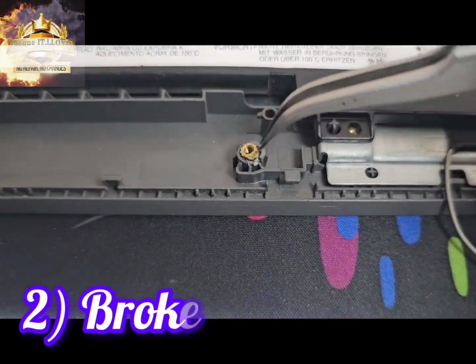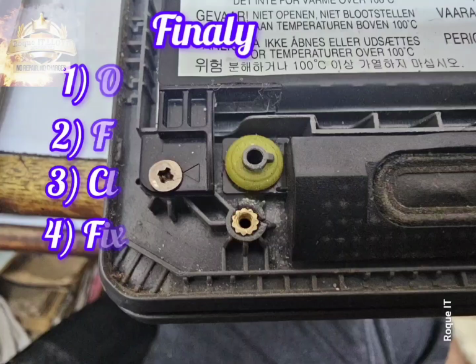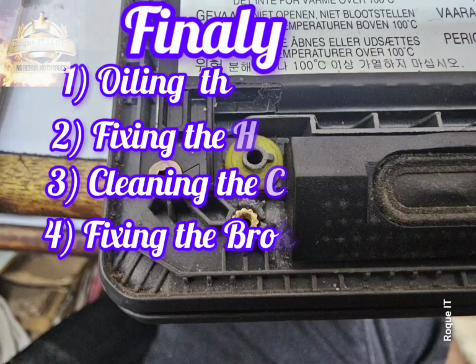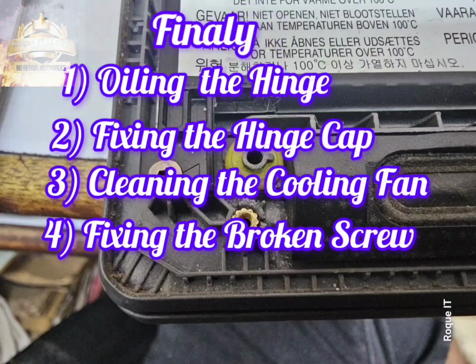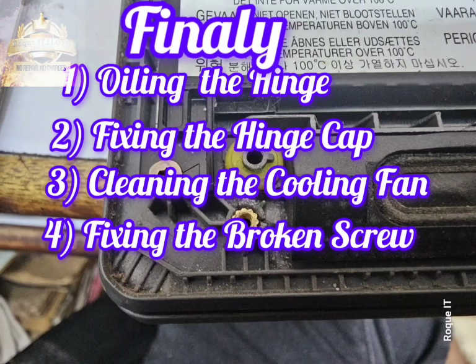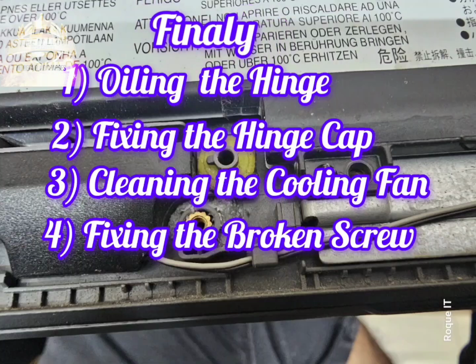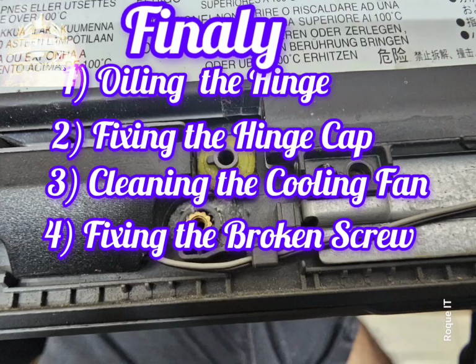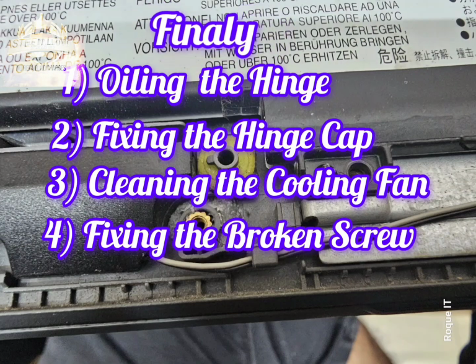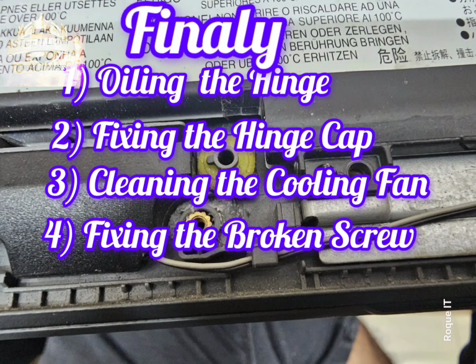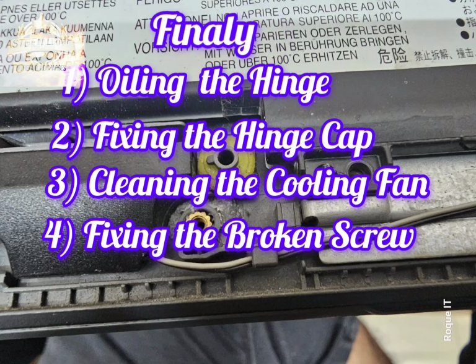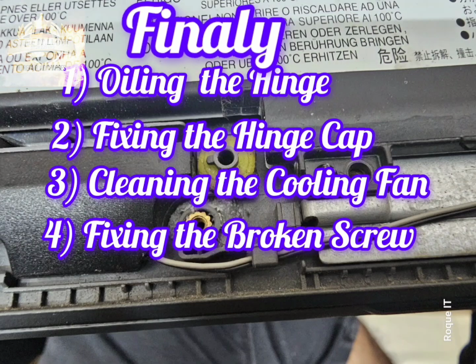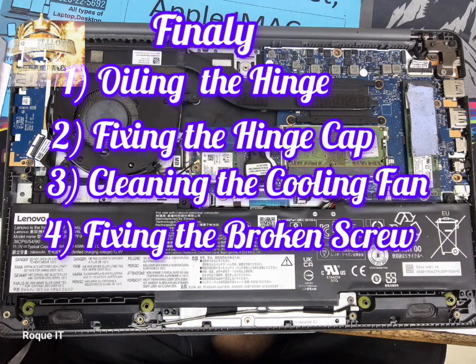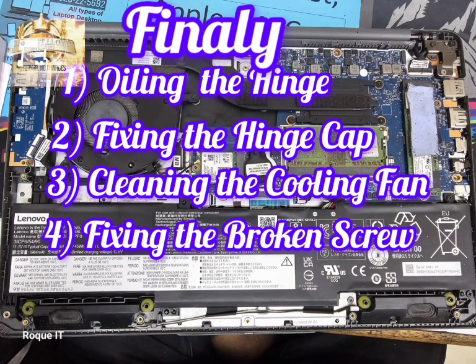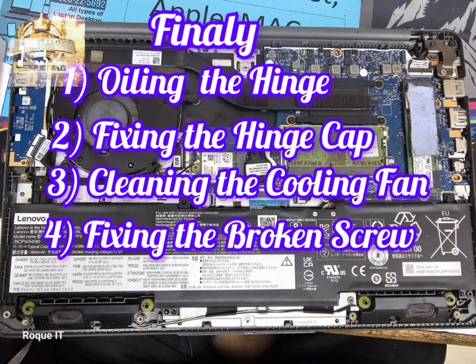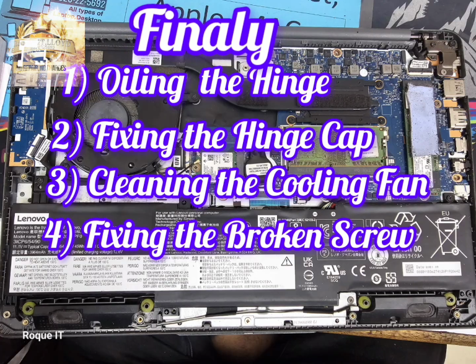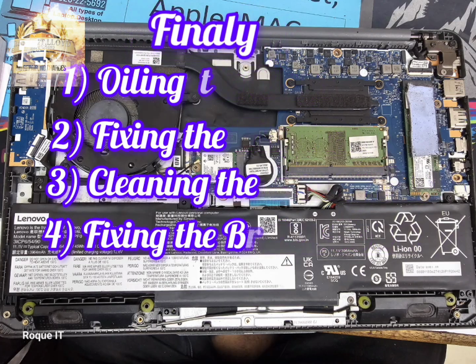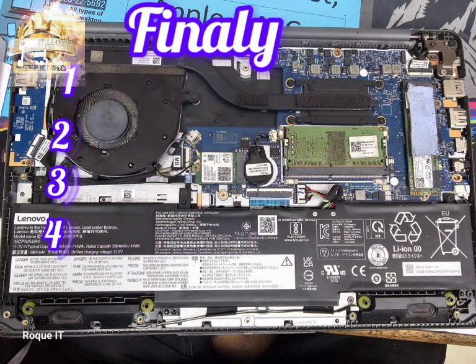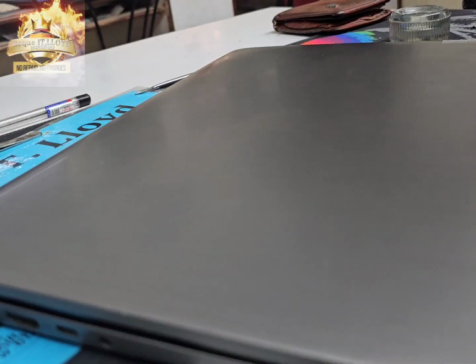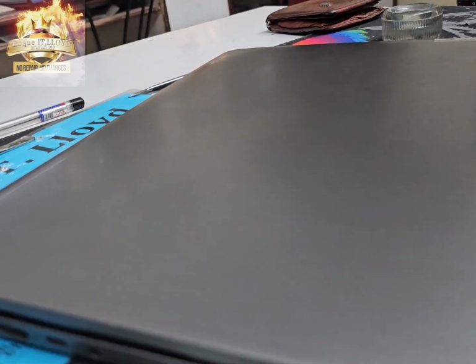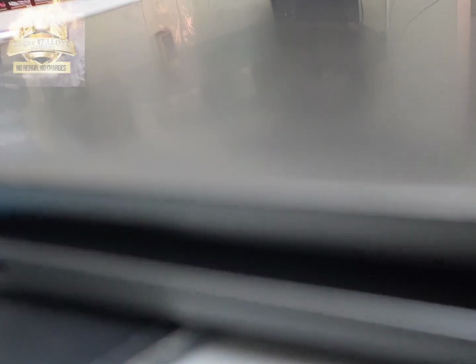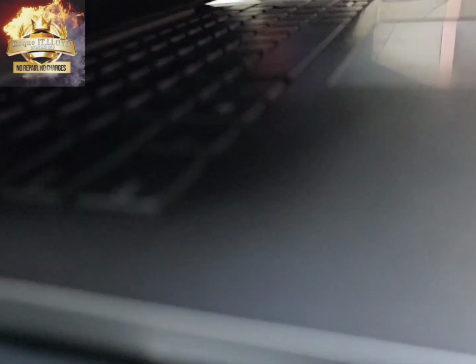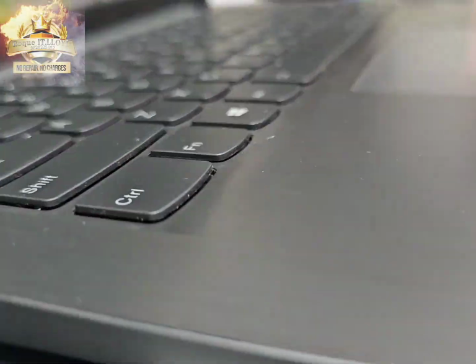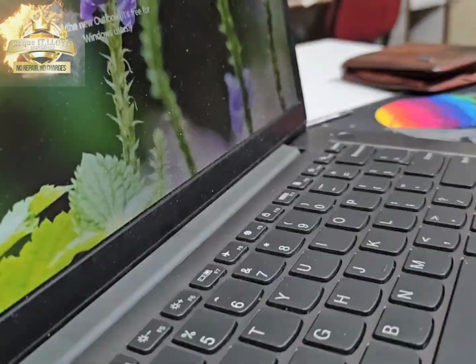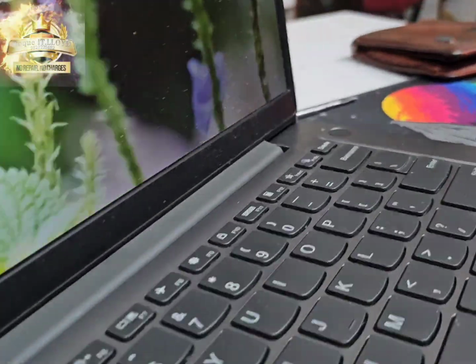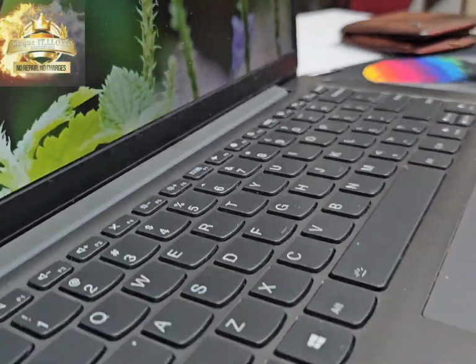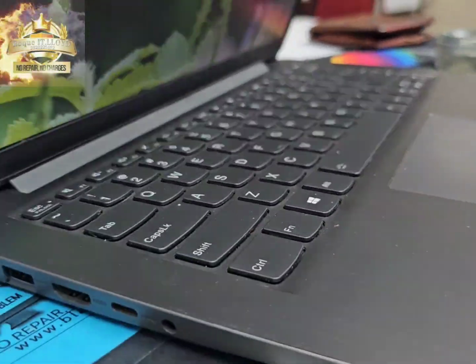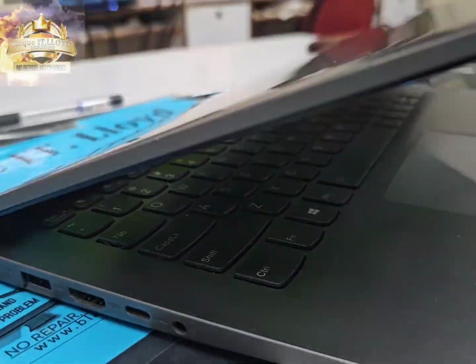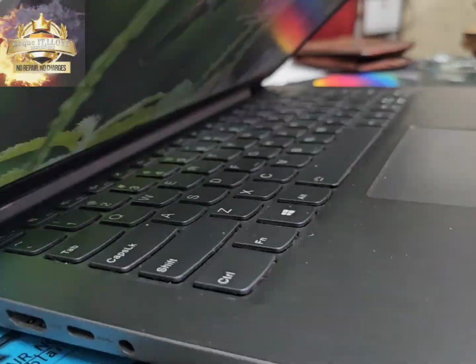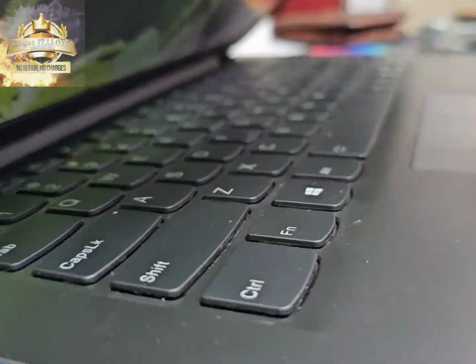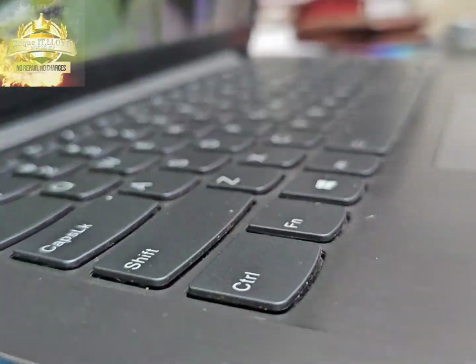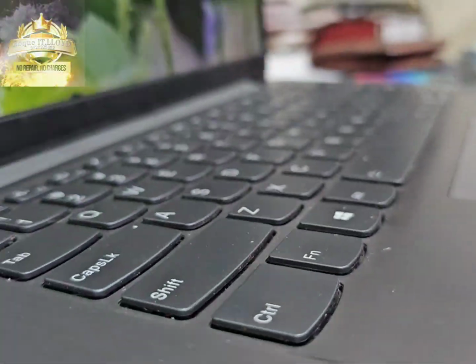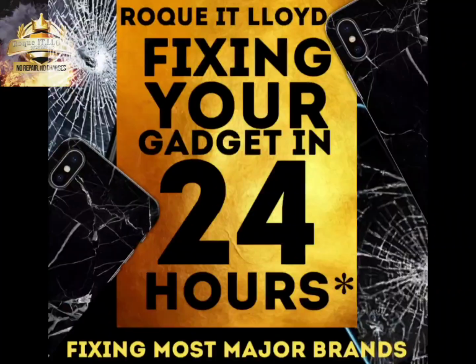Finally, with oiling the hinges and fixing the hinge cap and cleaning the cooling fan, fixing the broken screws, the video speaks for itself. Are you having a similar problem? Colloidy.